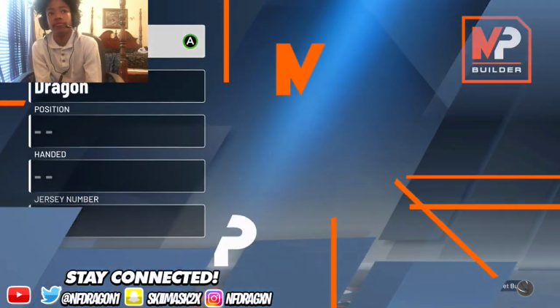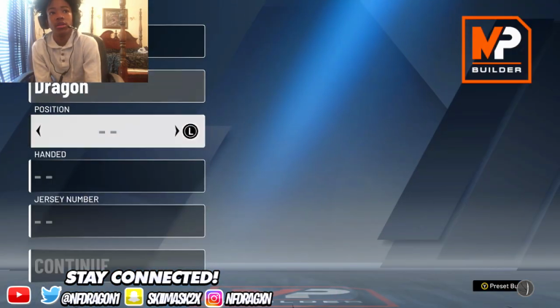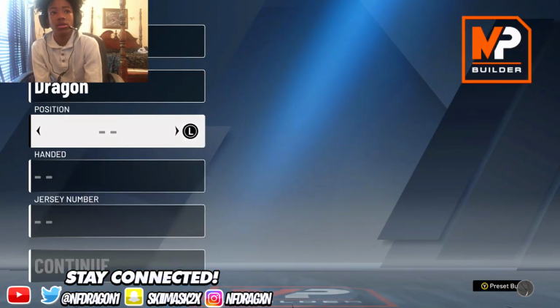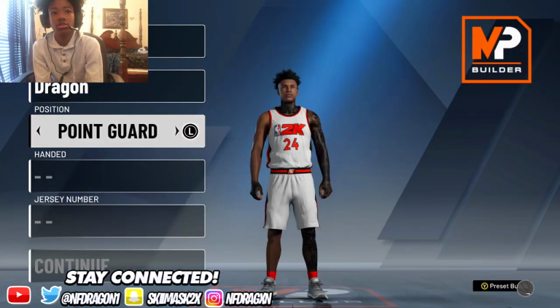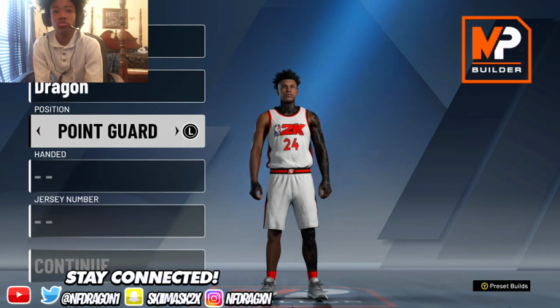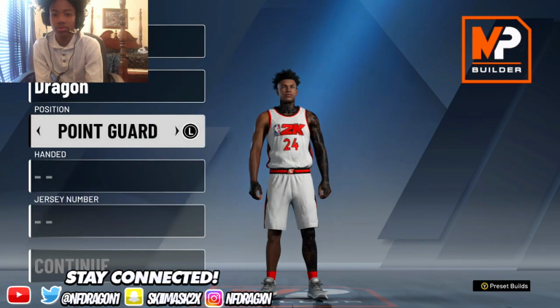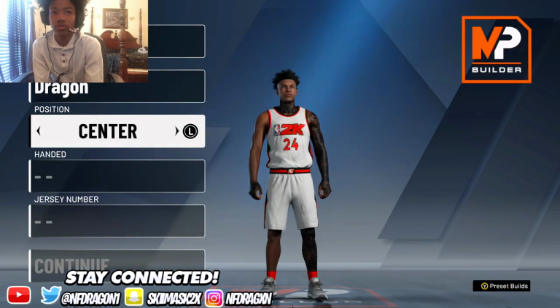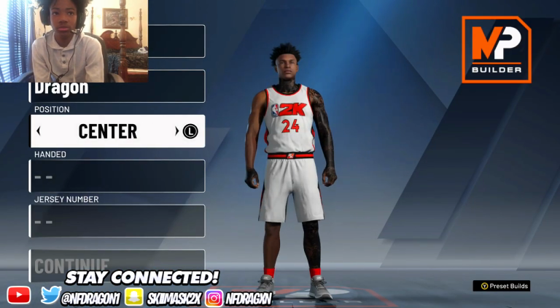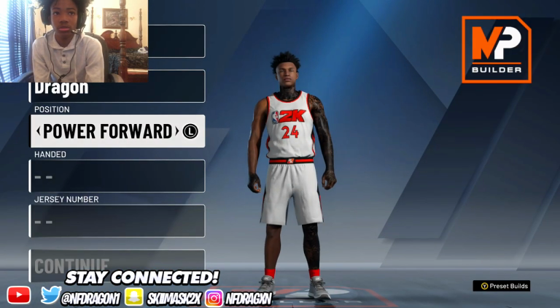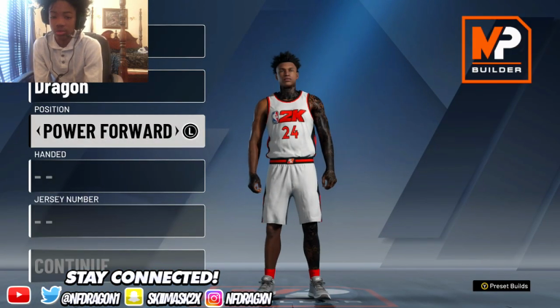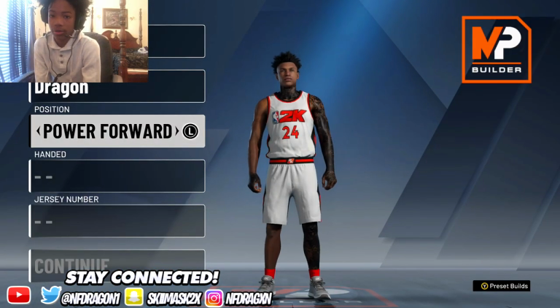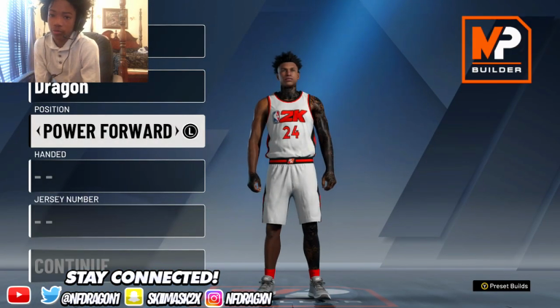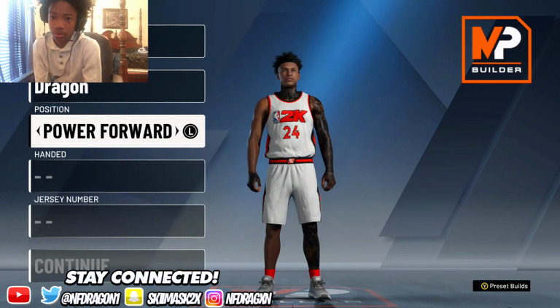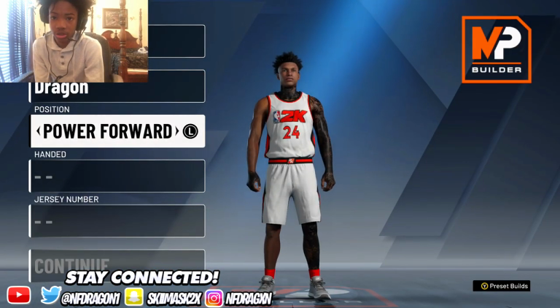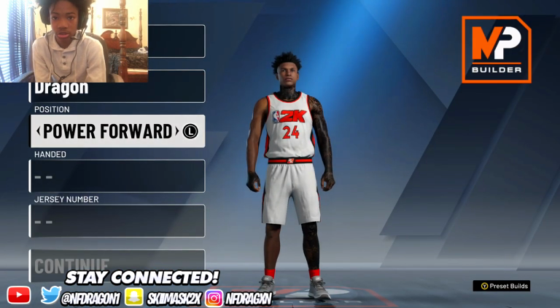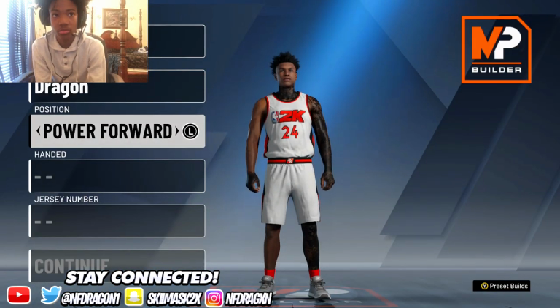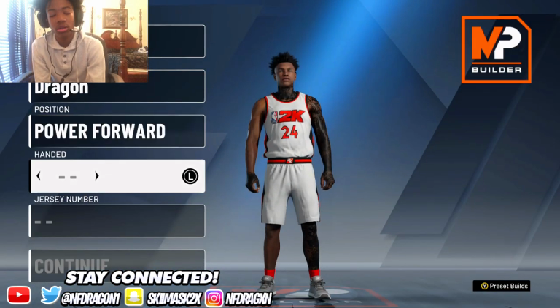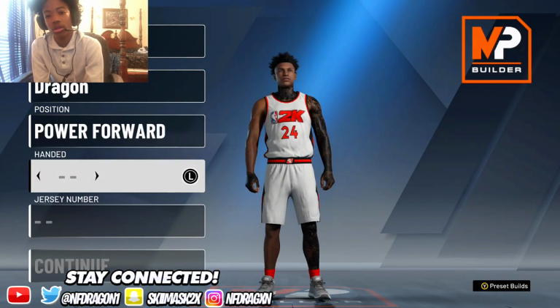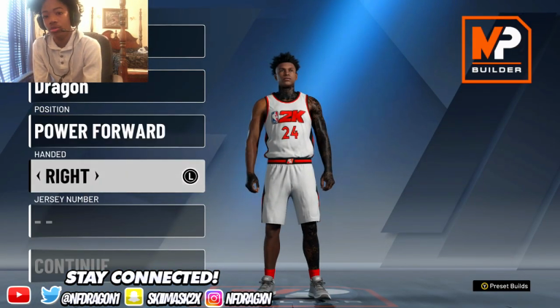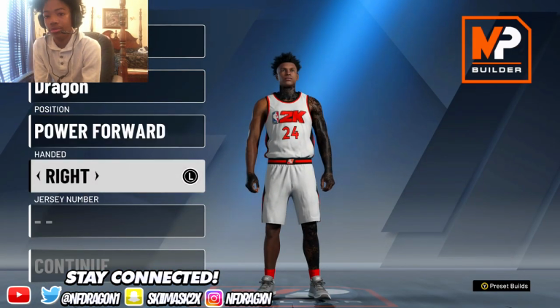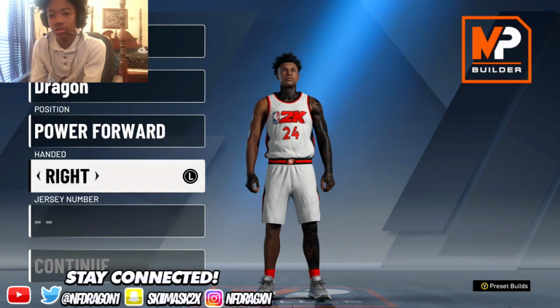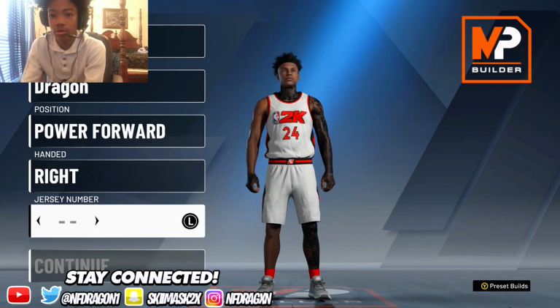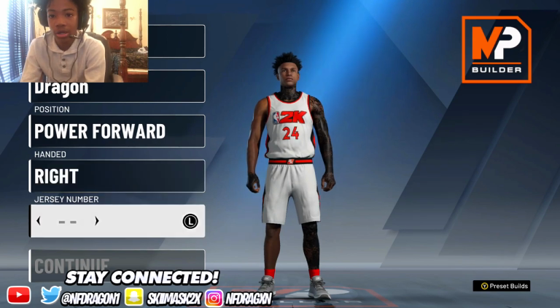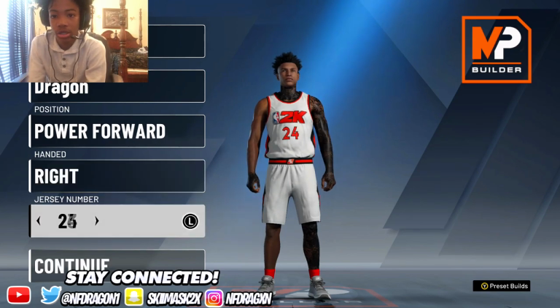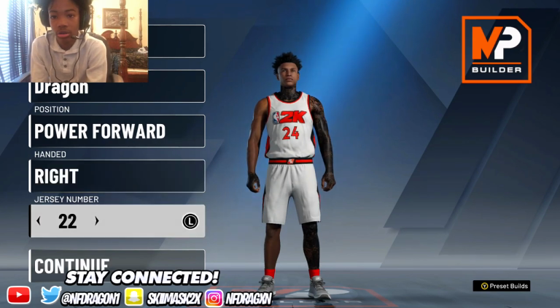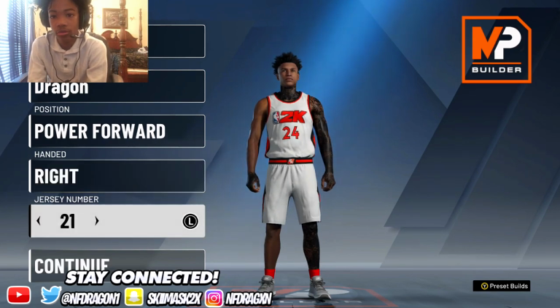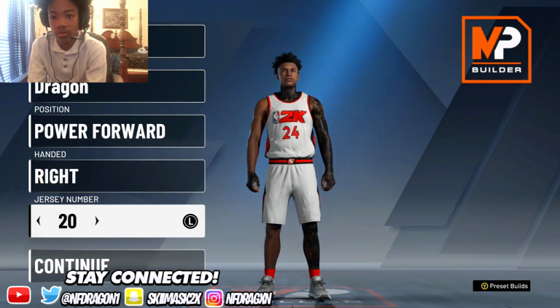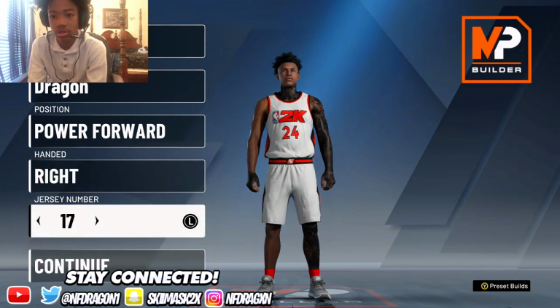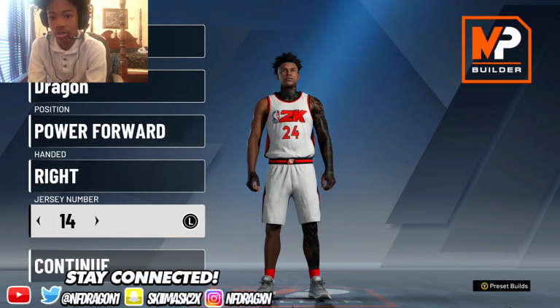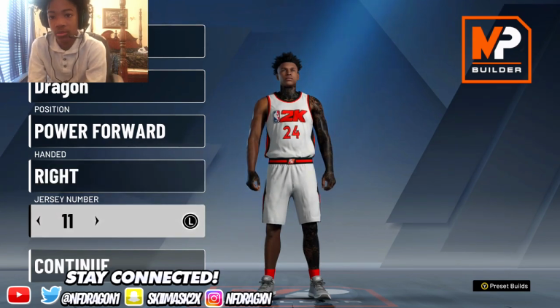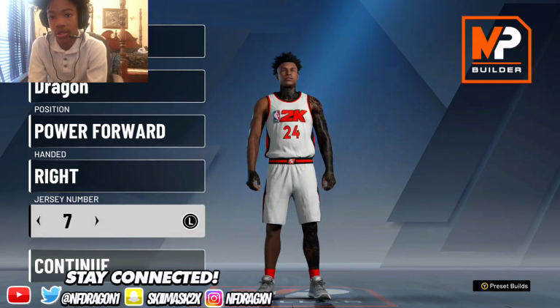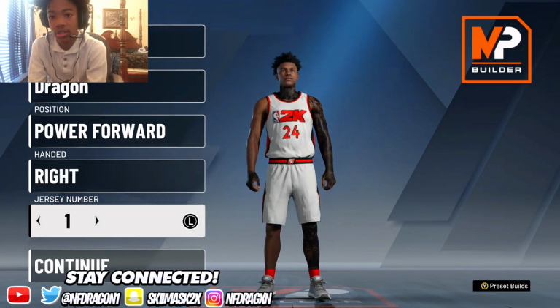The position you want to pick for this build is Power Forward. The hand you want is right hand, and the number is going to be number 99.